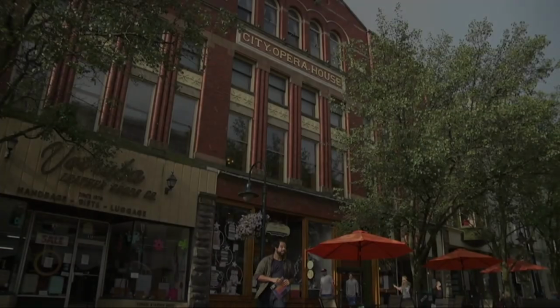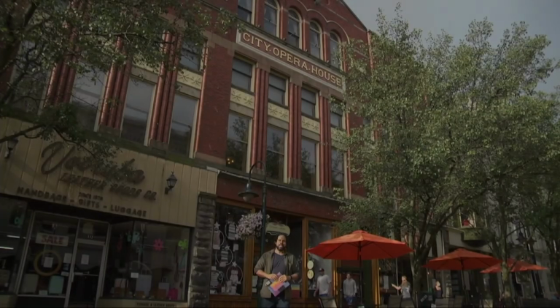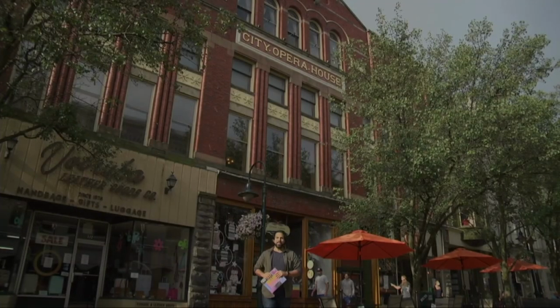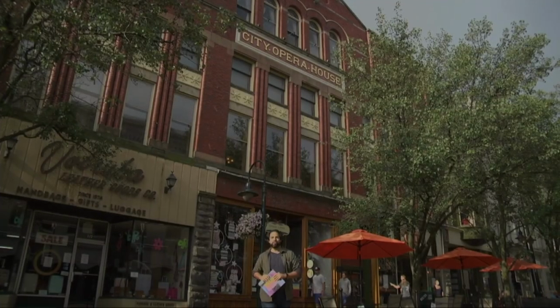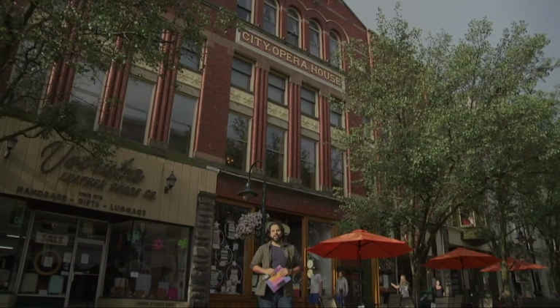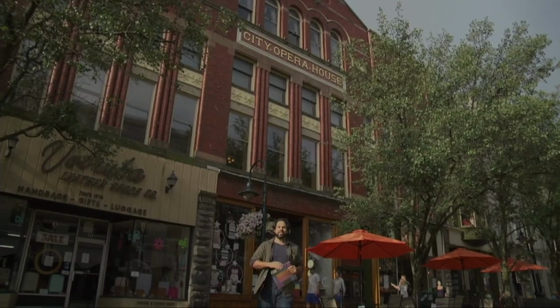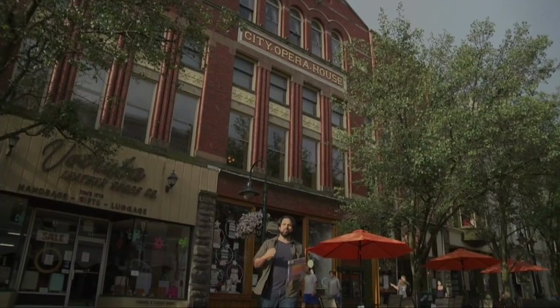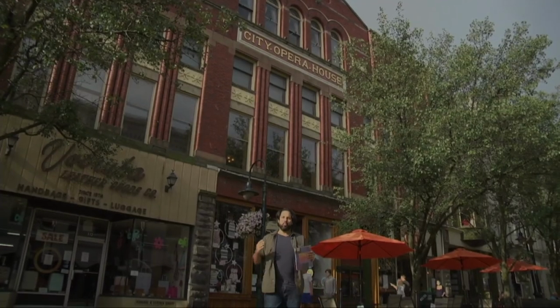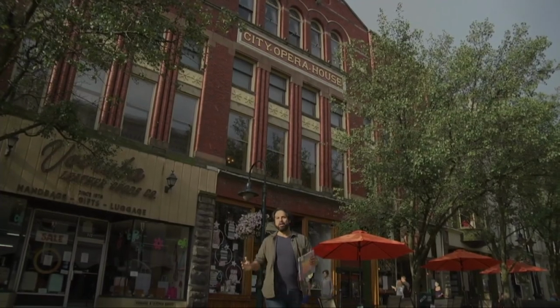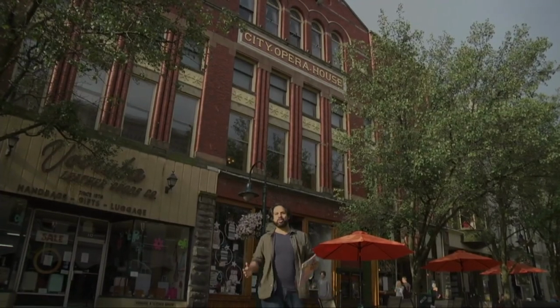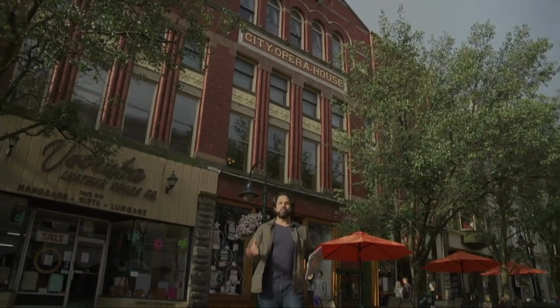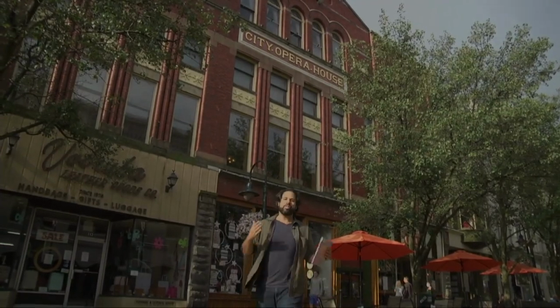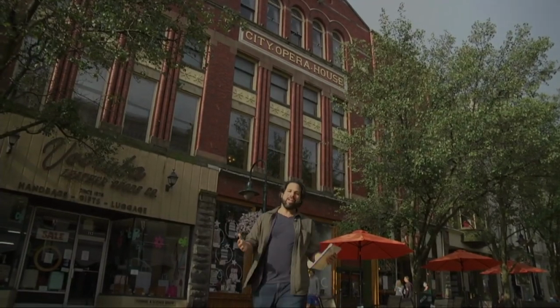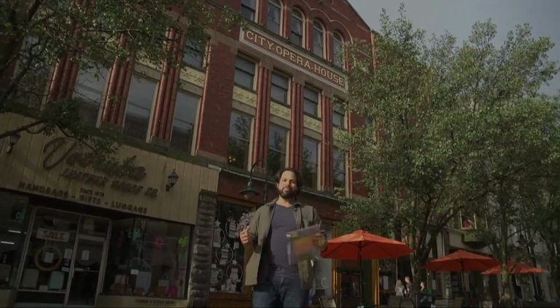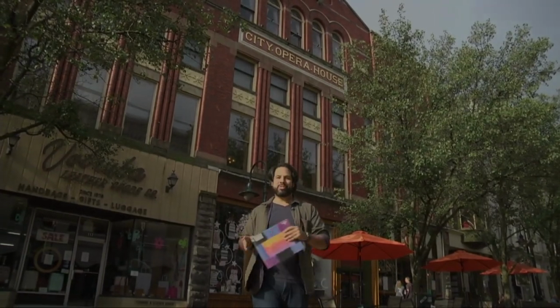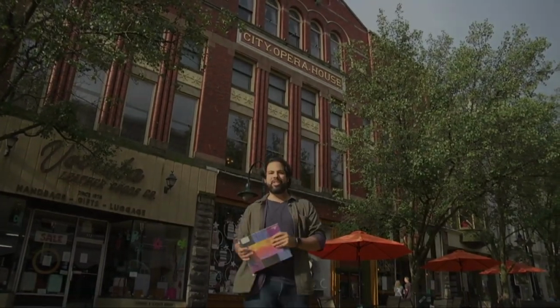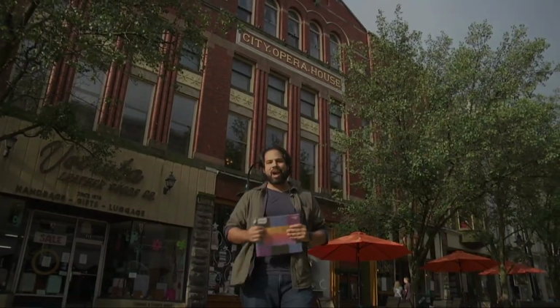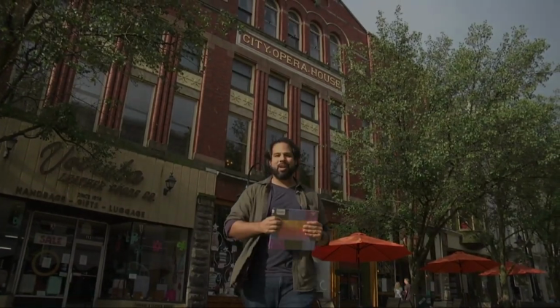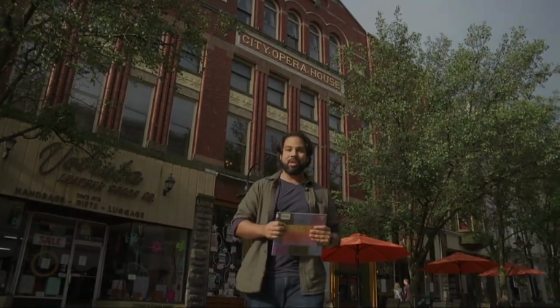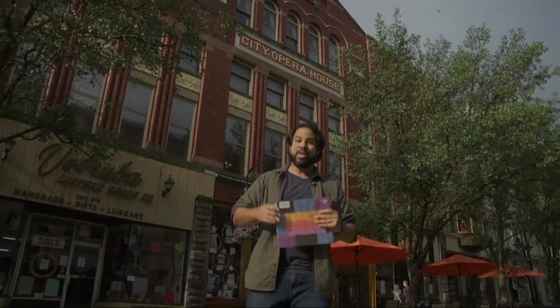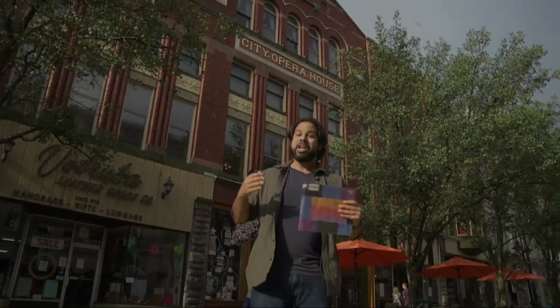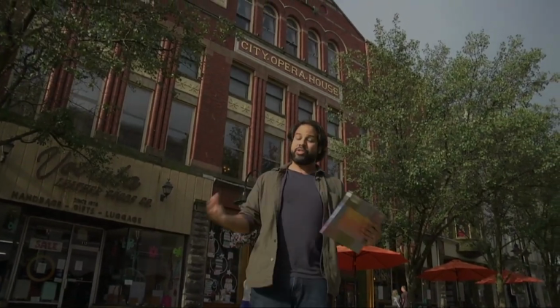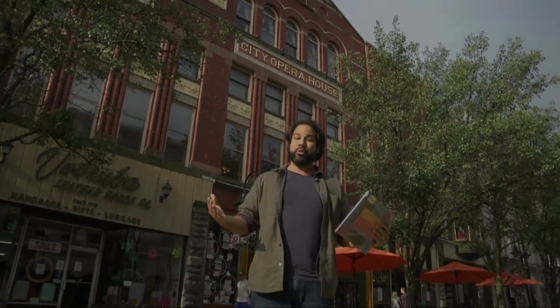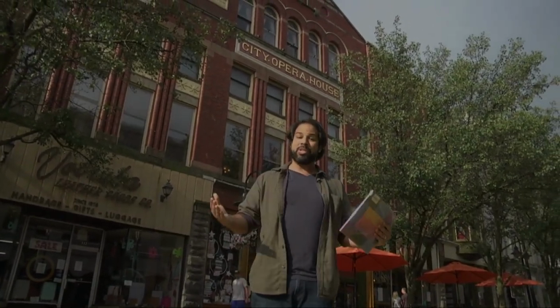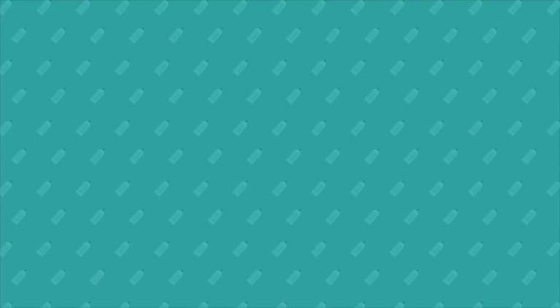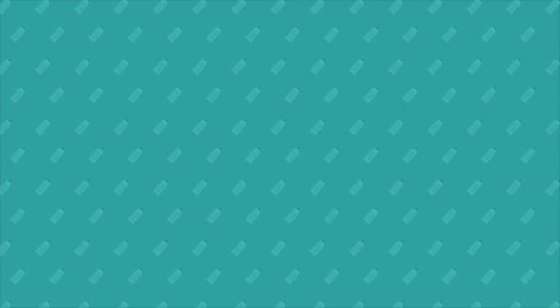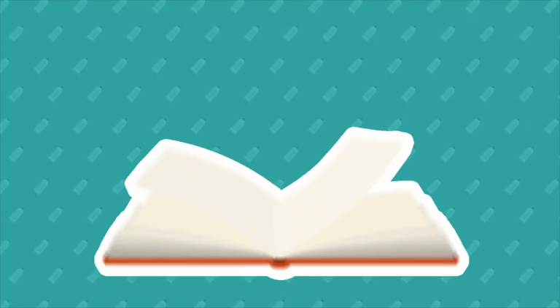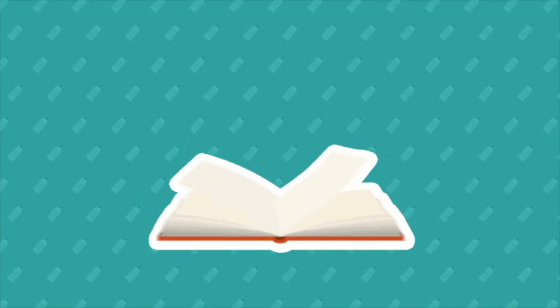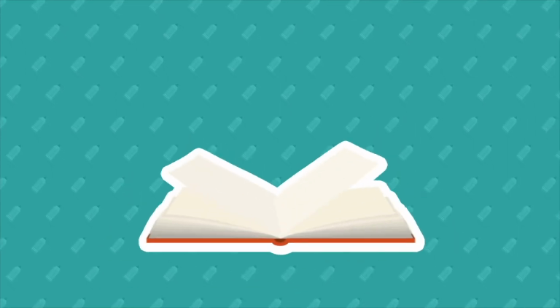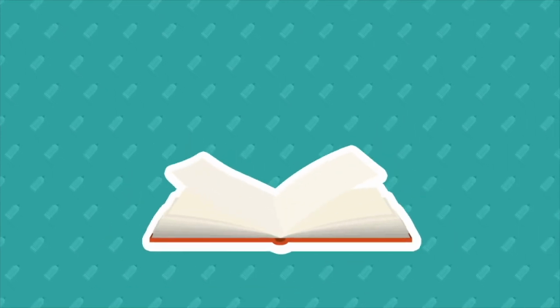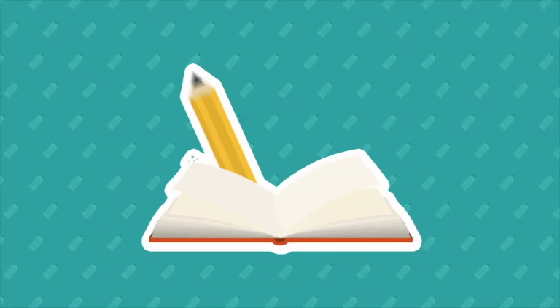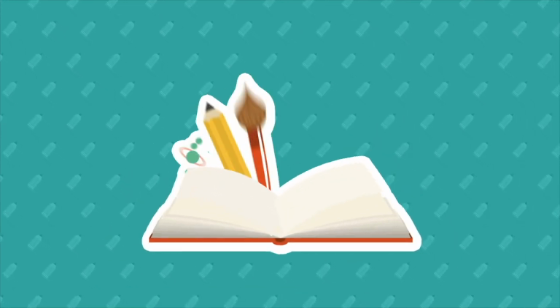Hello friends and welcome to live from the City Opera House, it's story time with me, Ben Whiting.